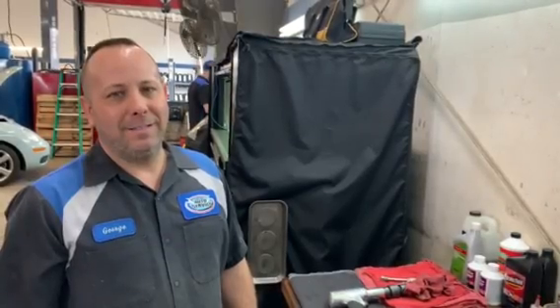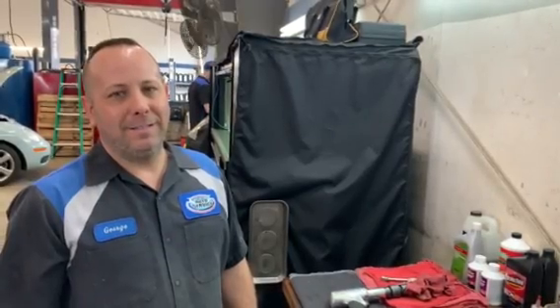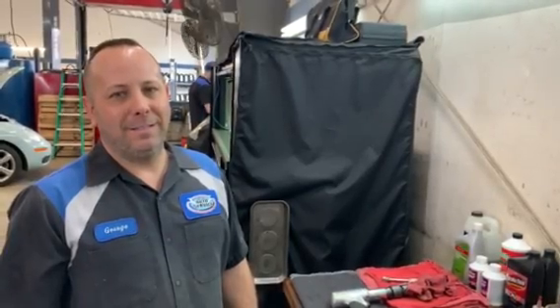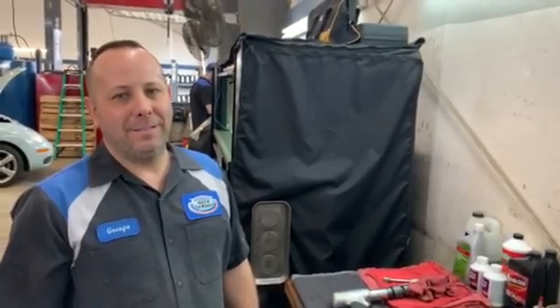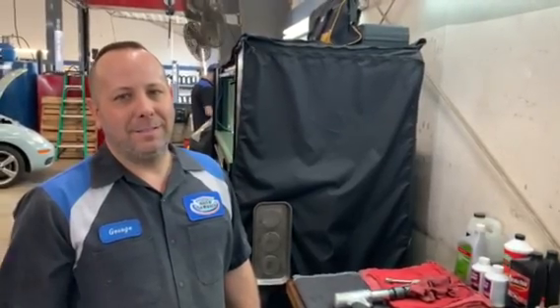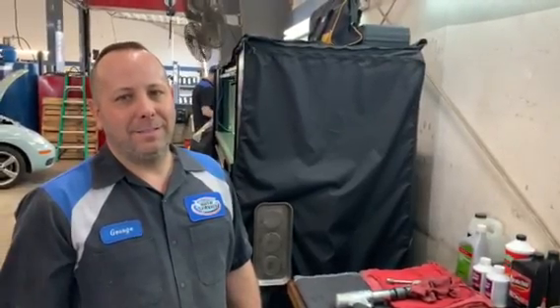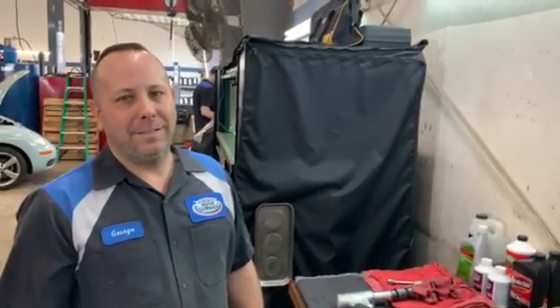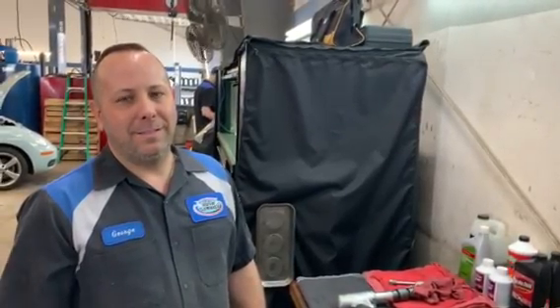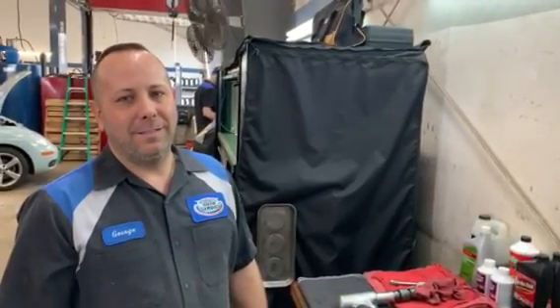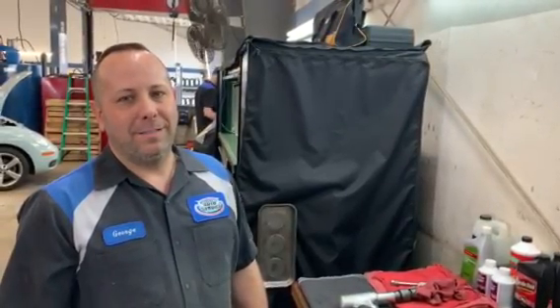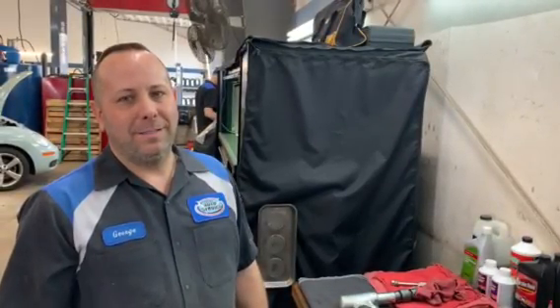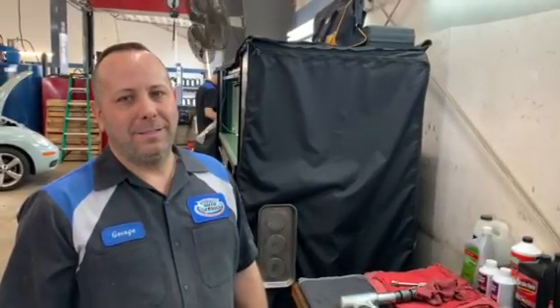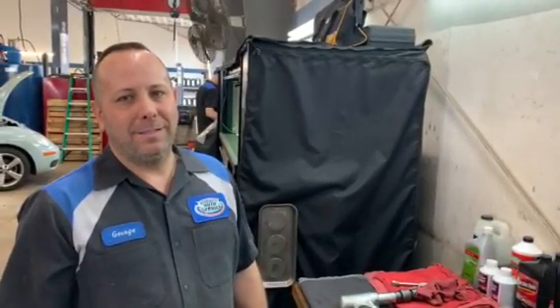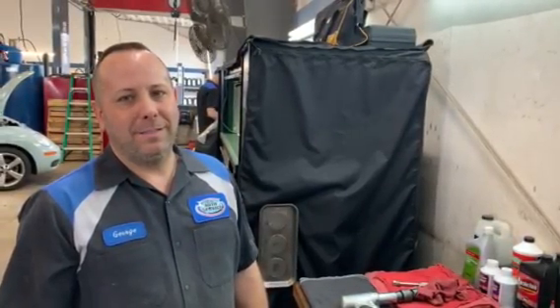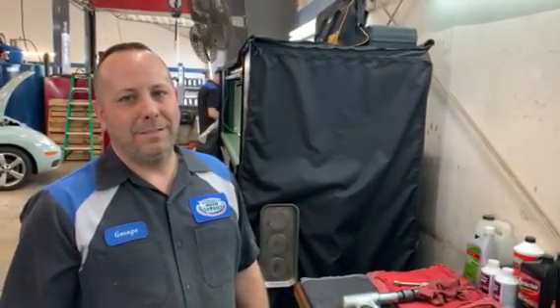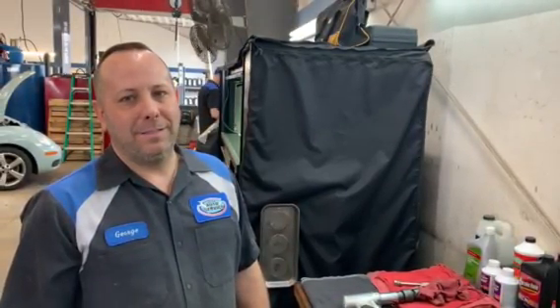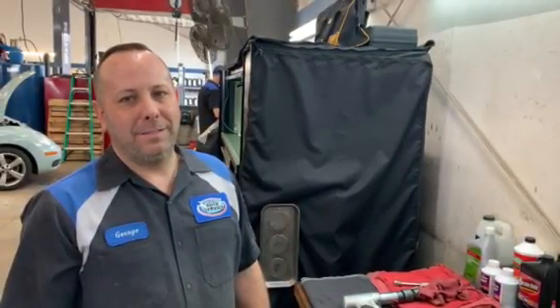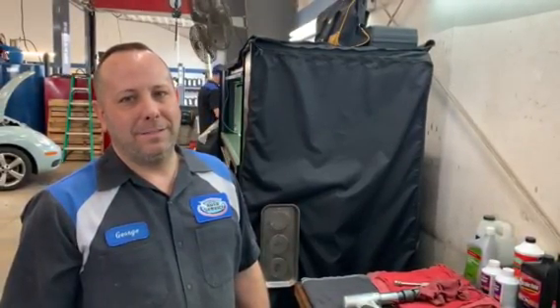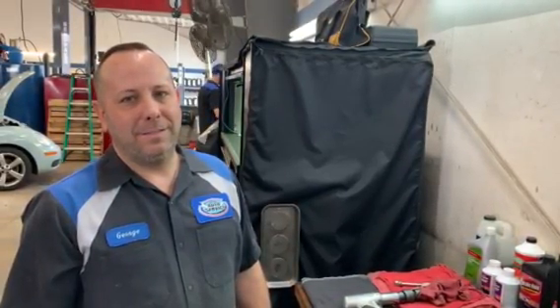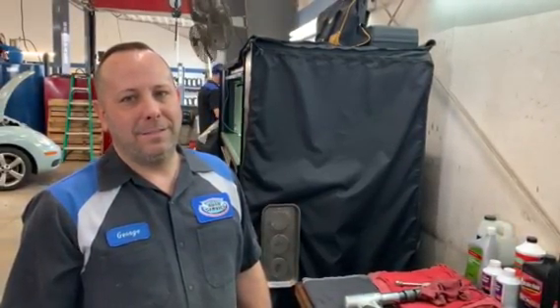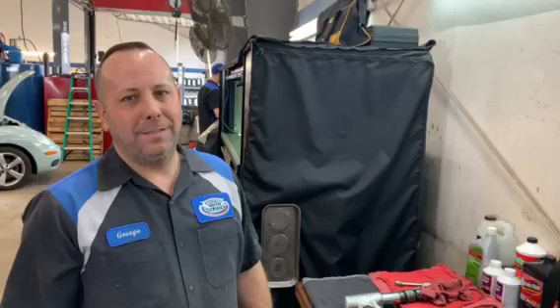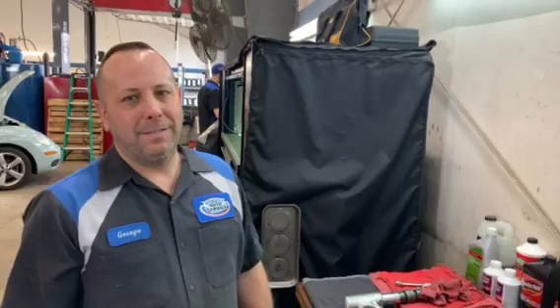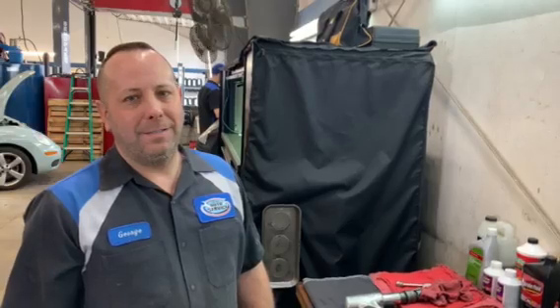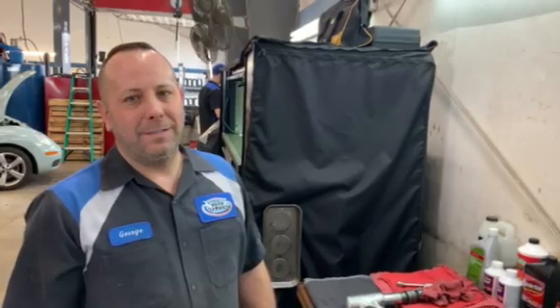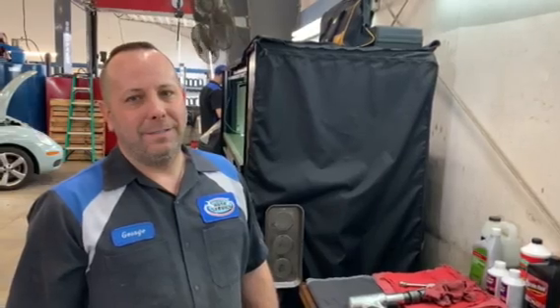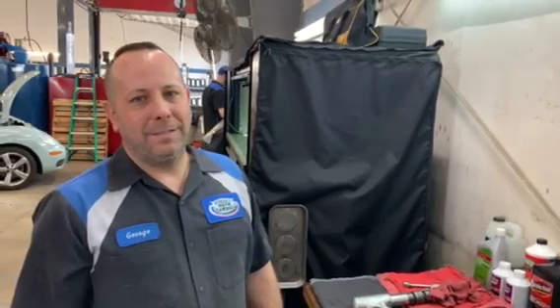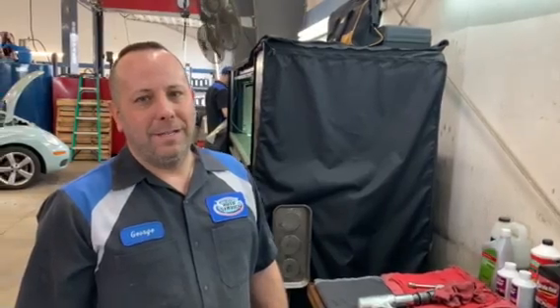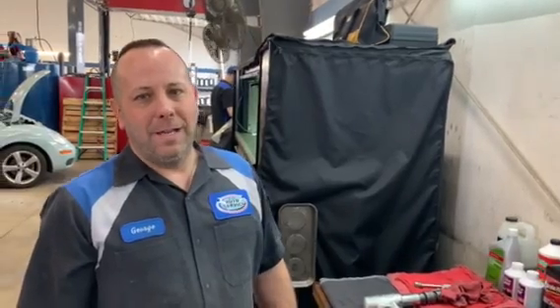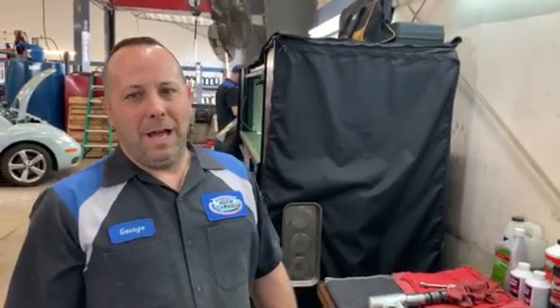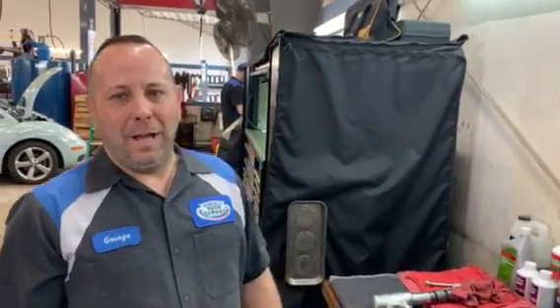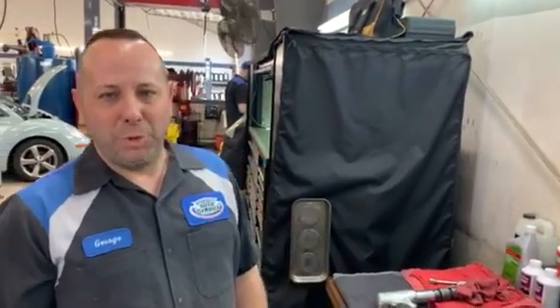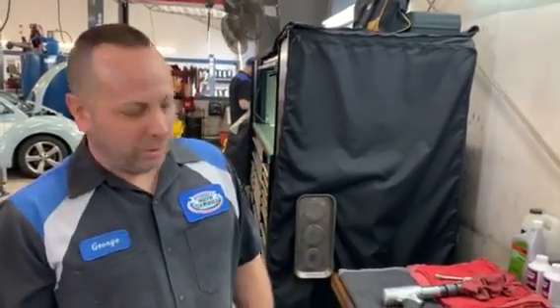Welcome to Lee Hill Auto Service Video Series. Here's George to talk about motor mounts. Hi, I'm George.